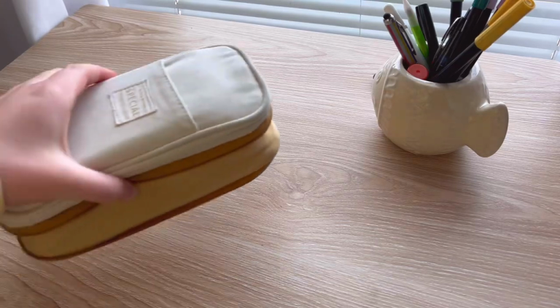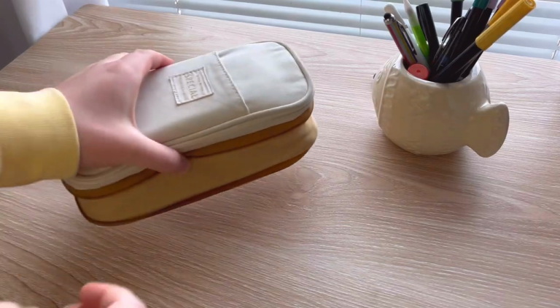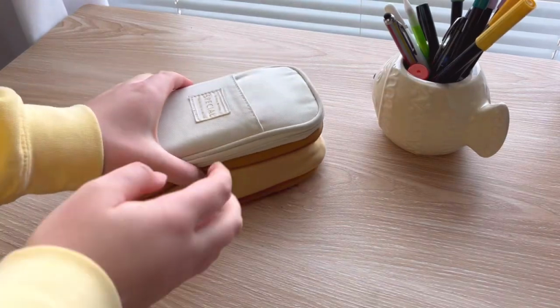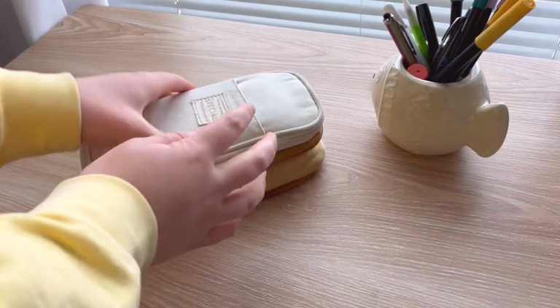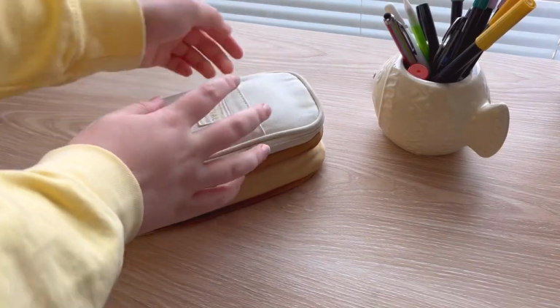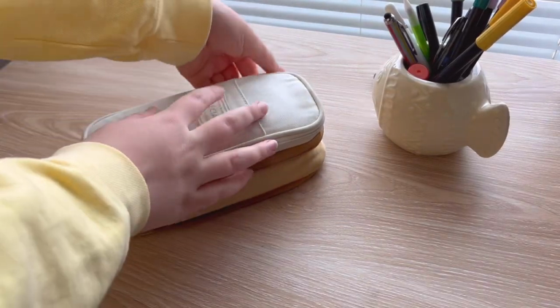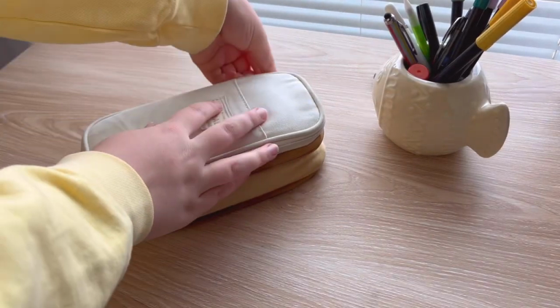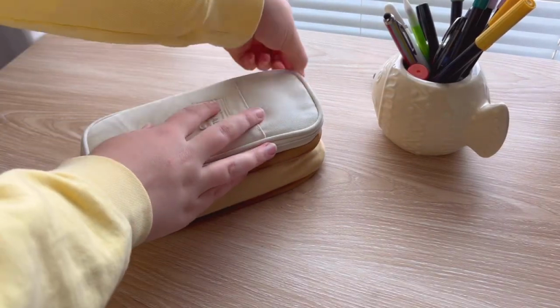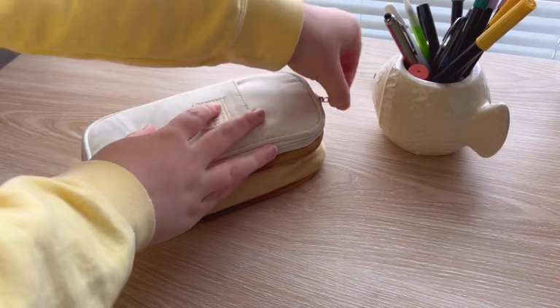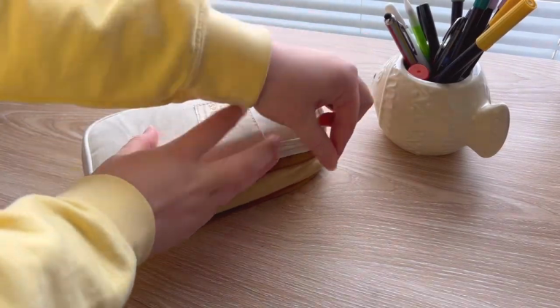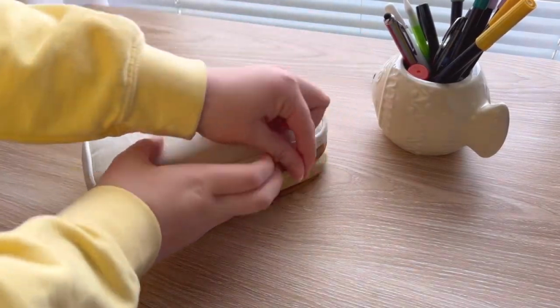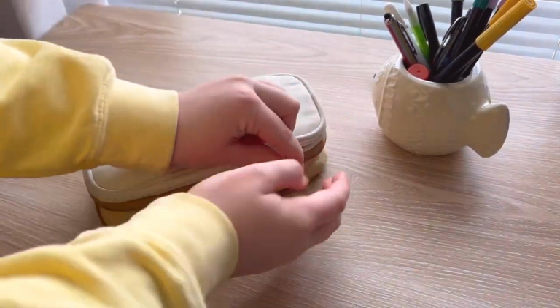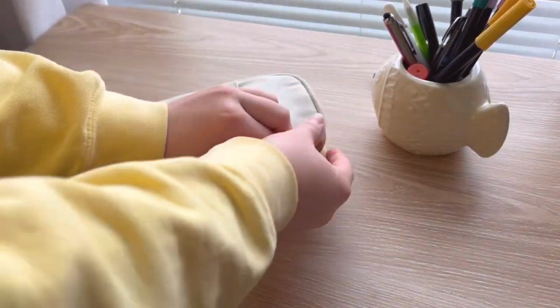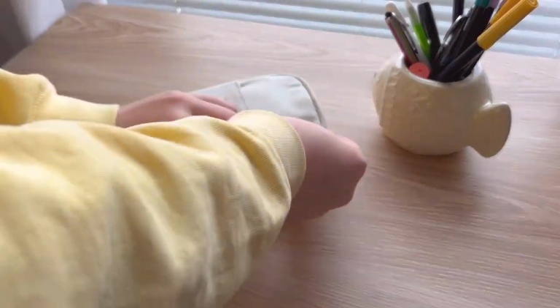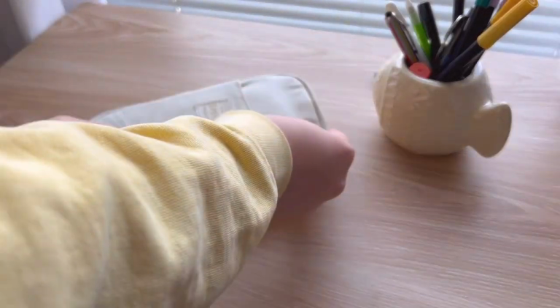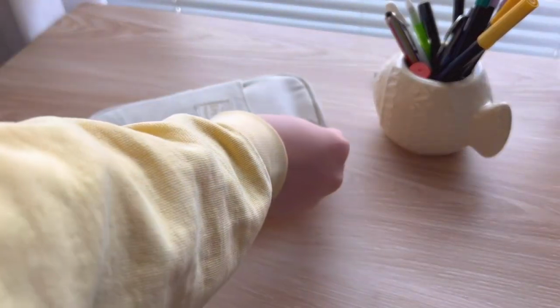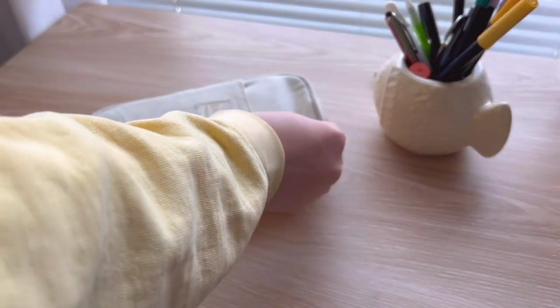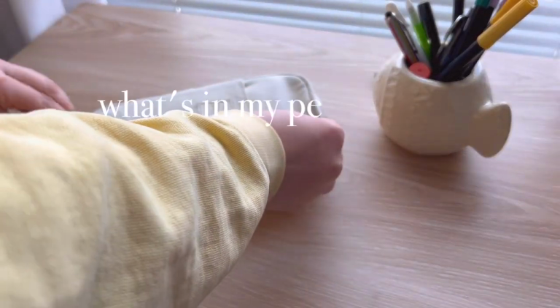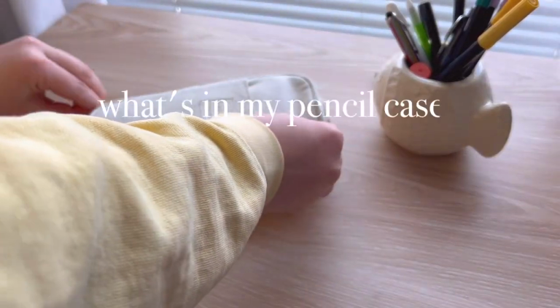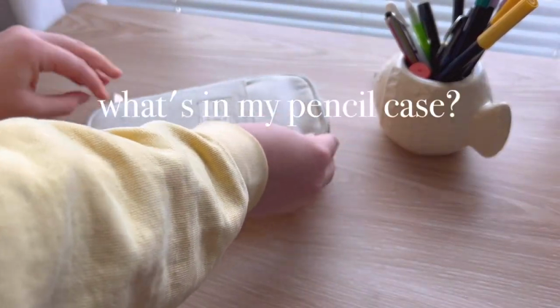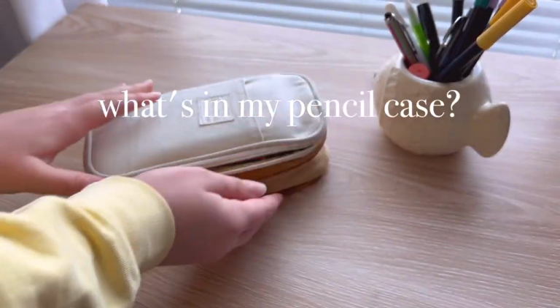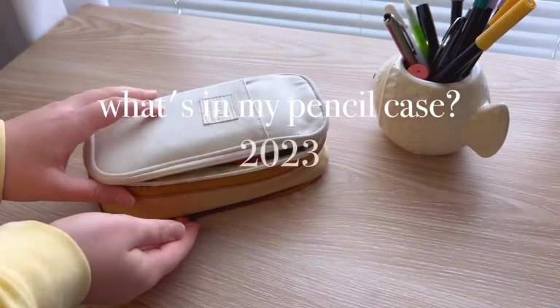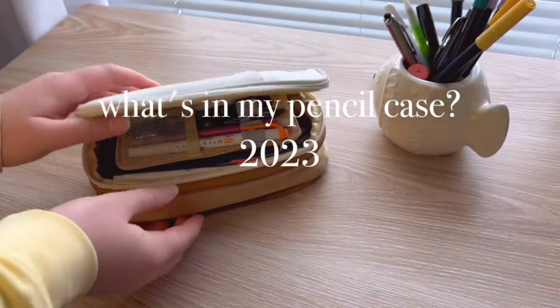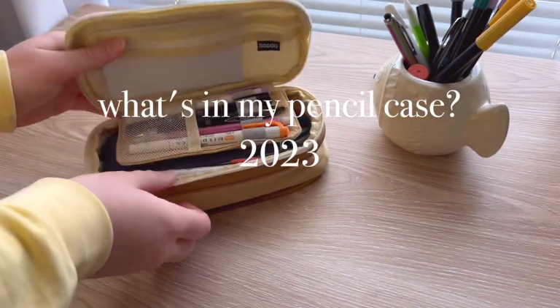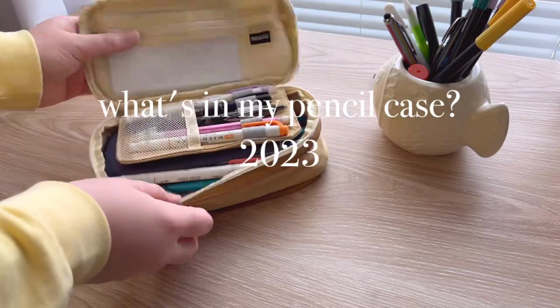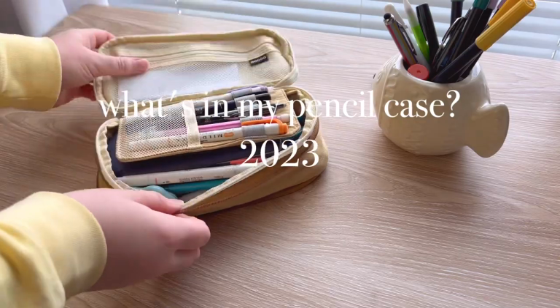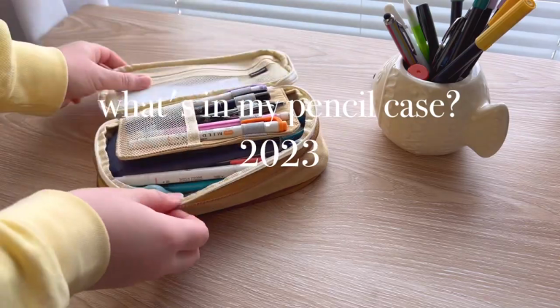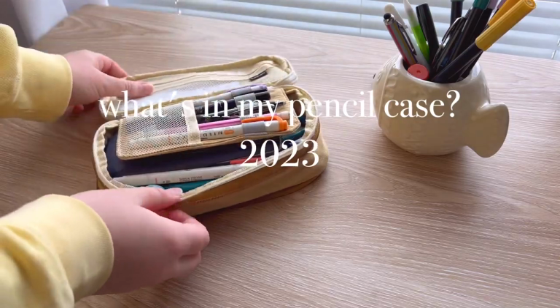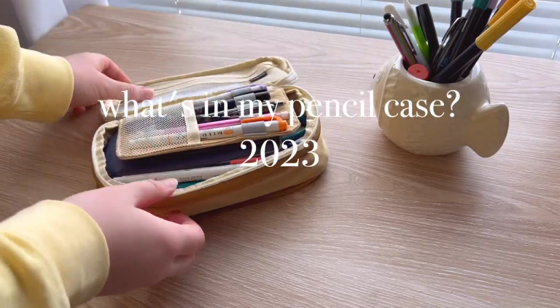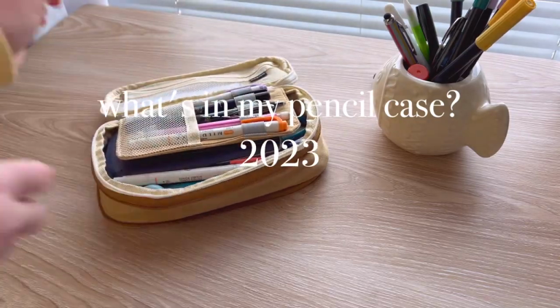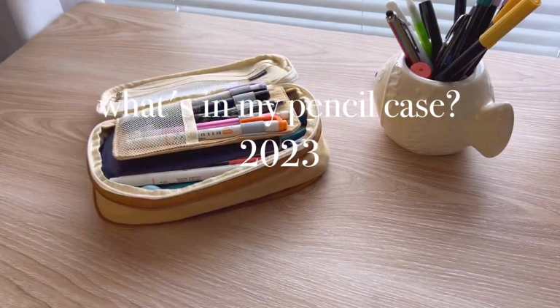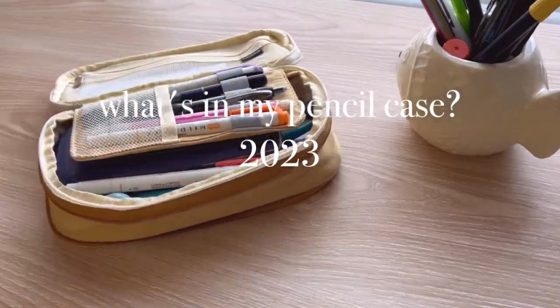Hello my friends! It's been just over a year since my first What's in My Pencil Case video and now it's time for an update.